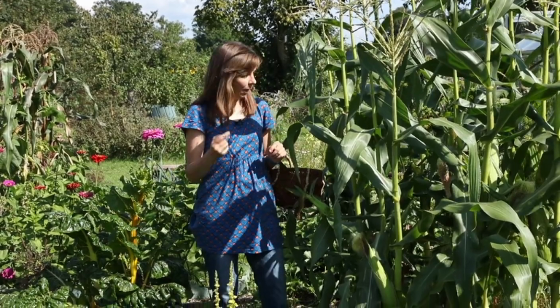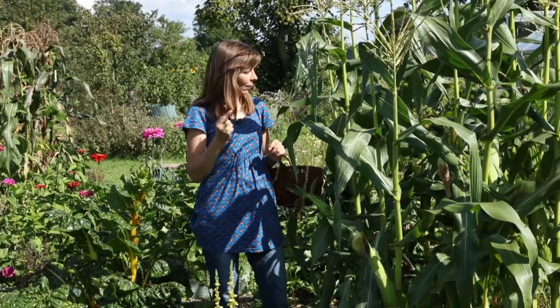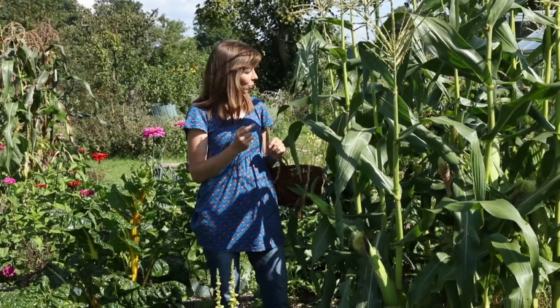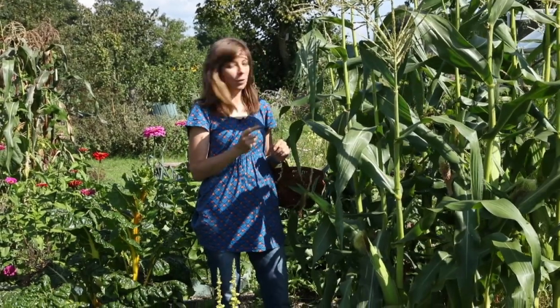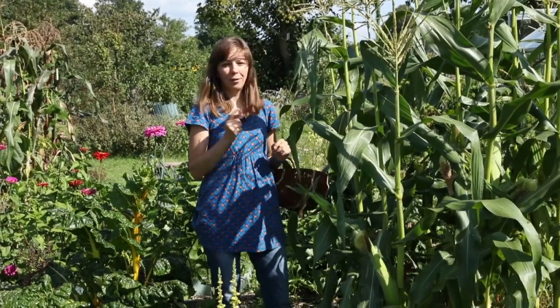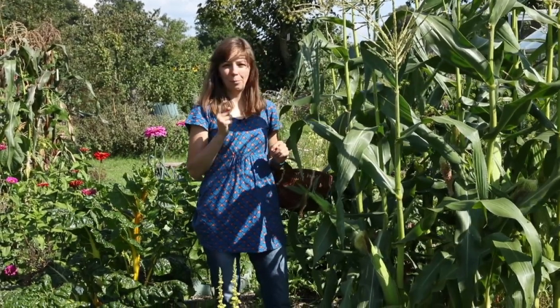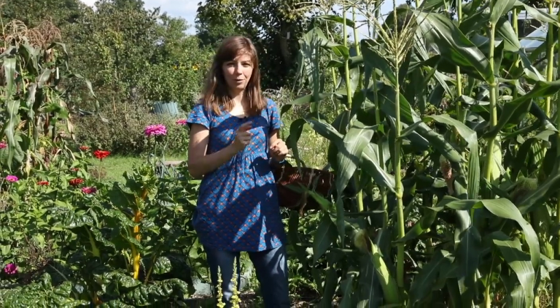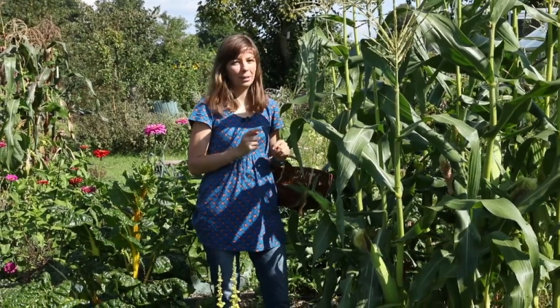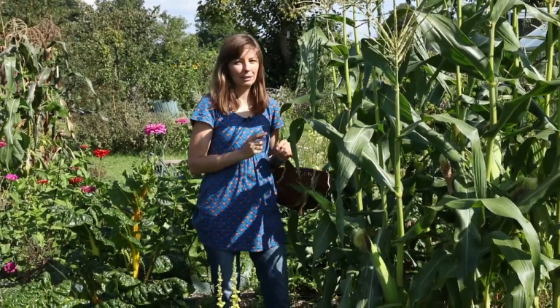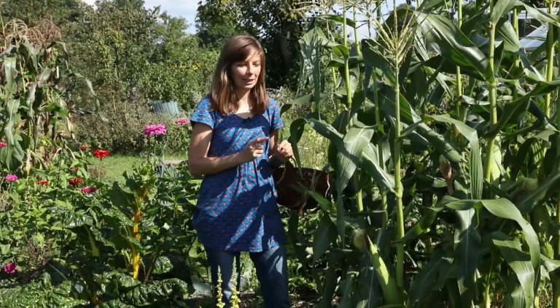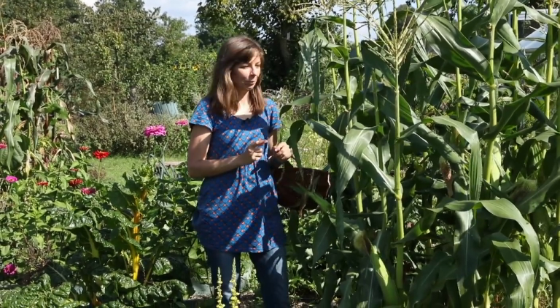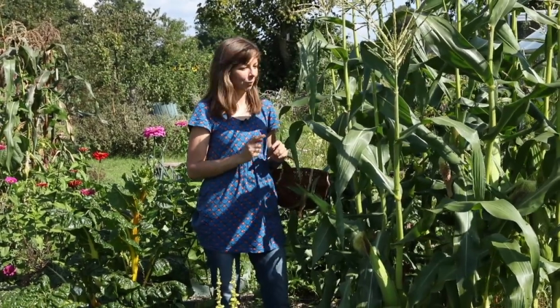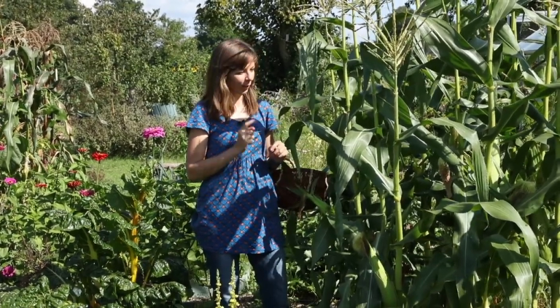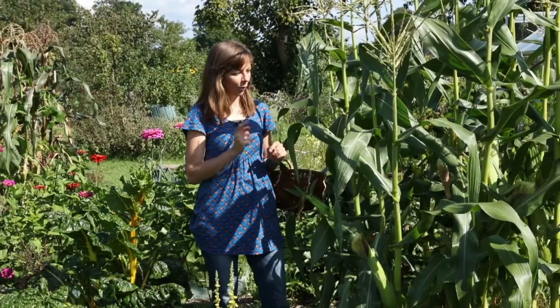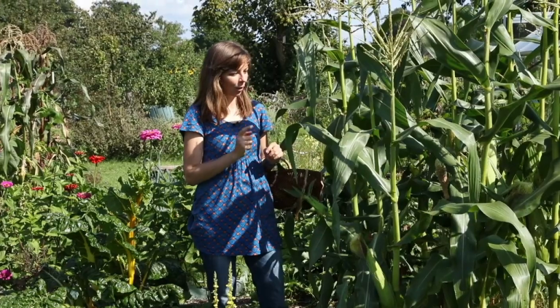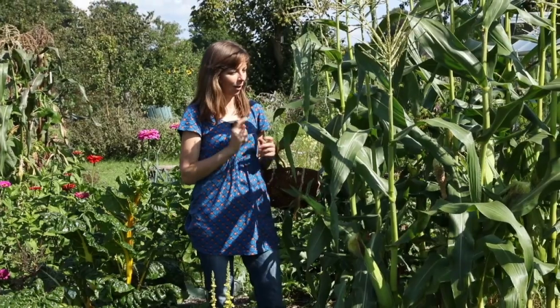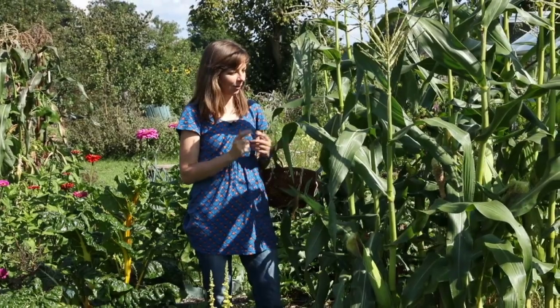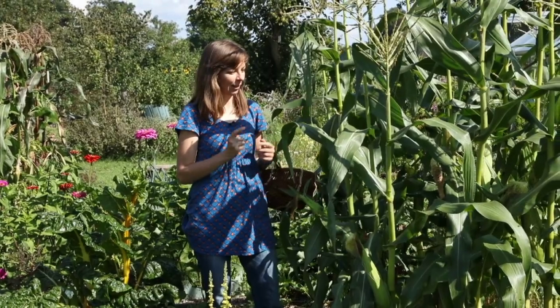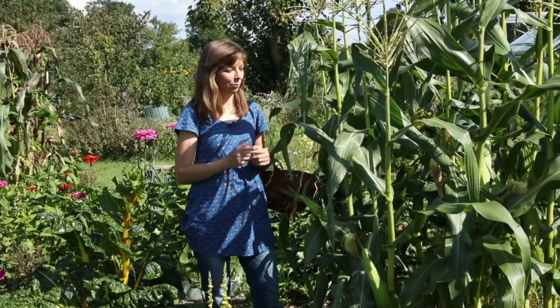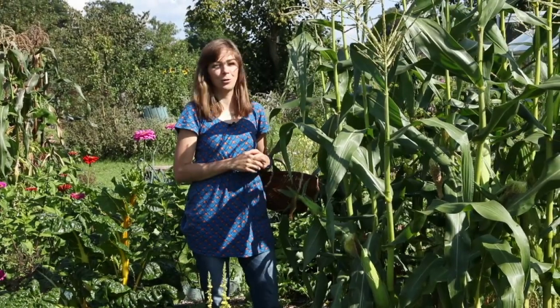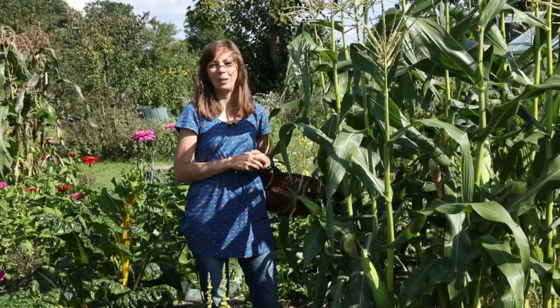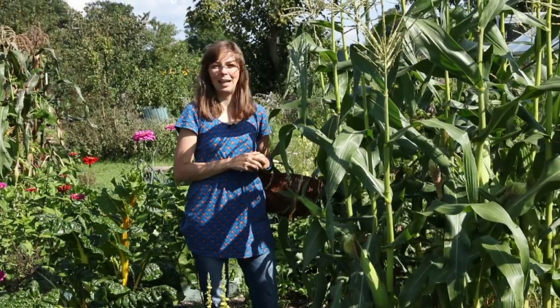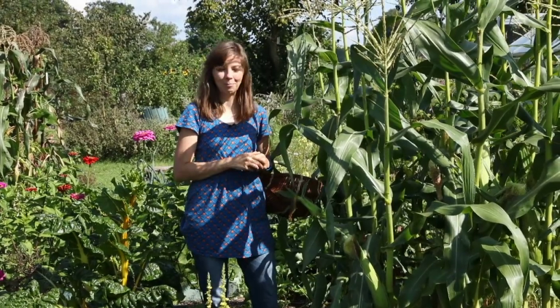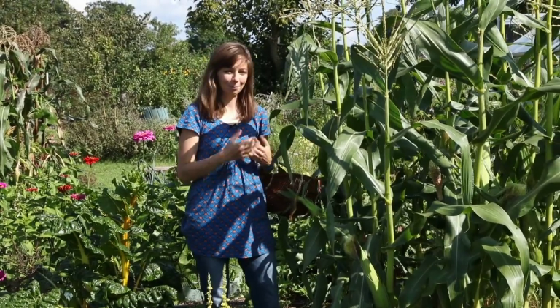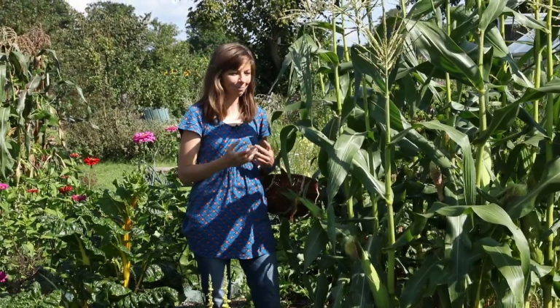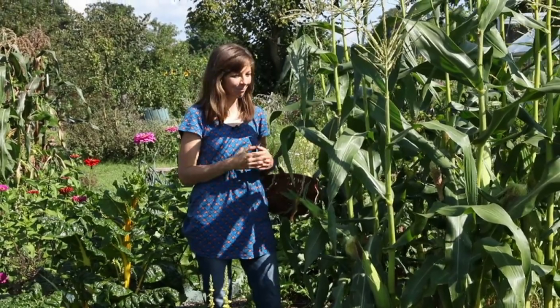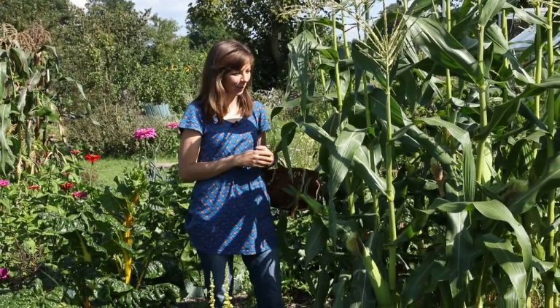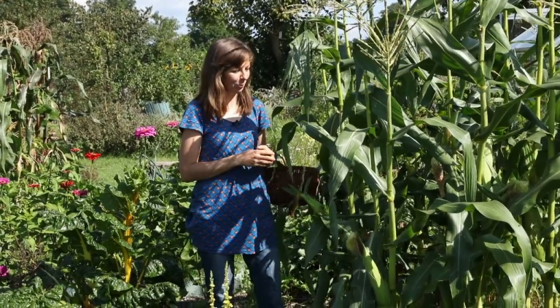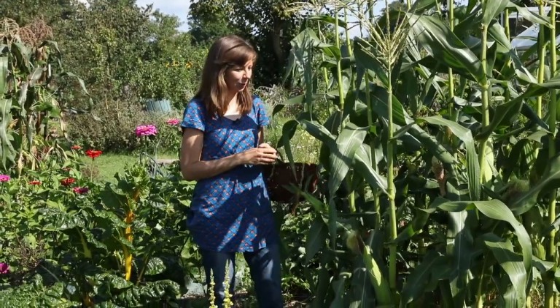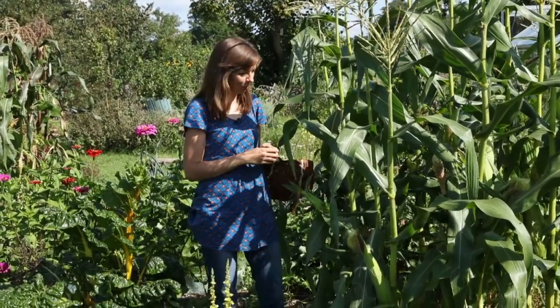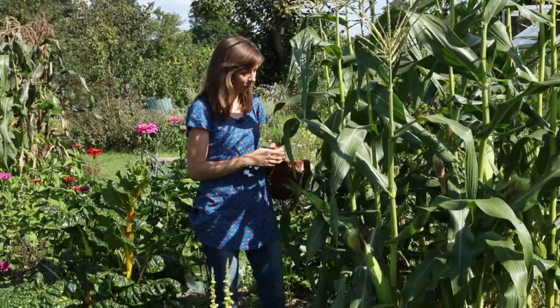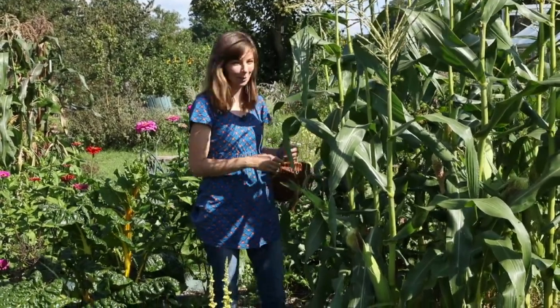At this moment the birds are beginning to eat them, so we're harvesting as much as we can to beat the birds to it.